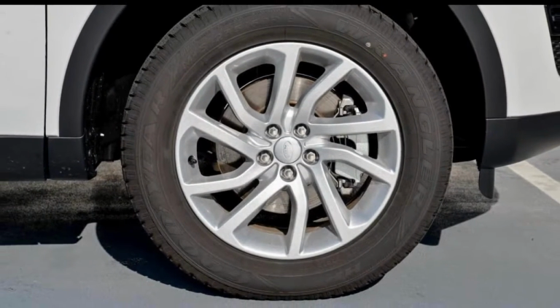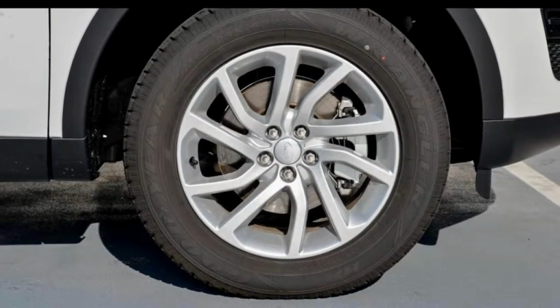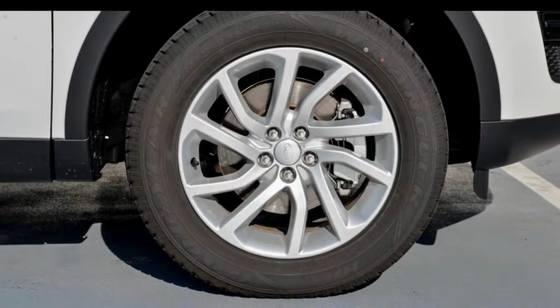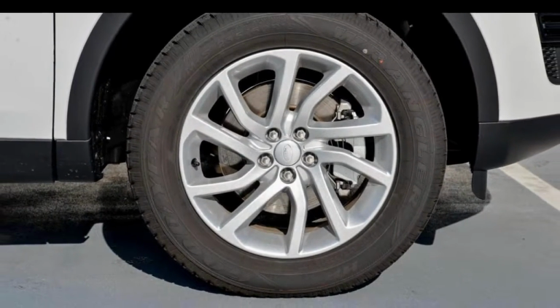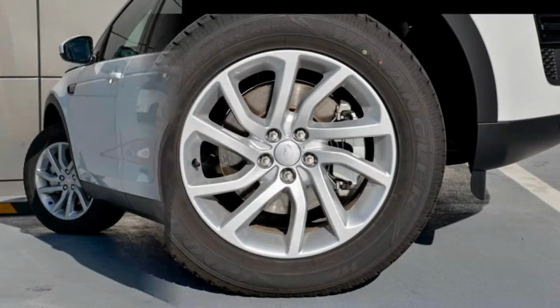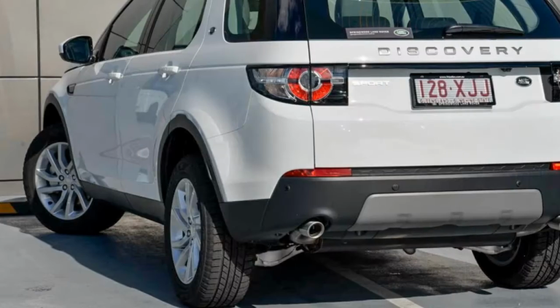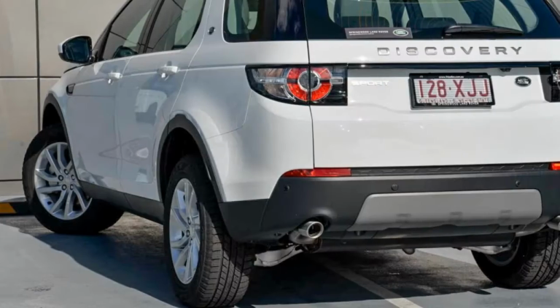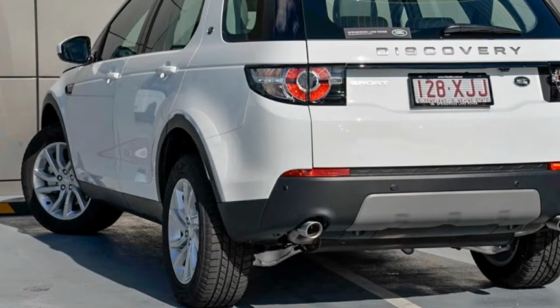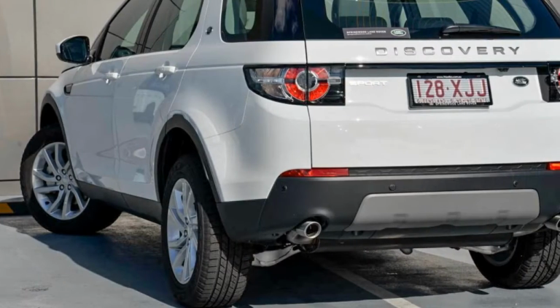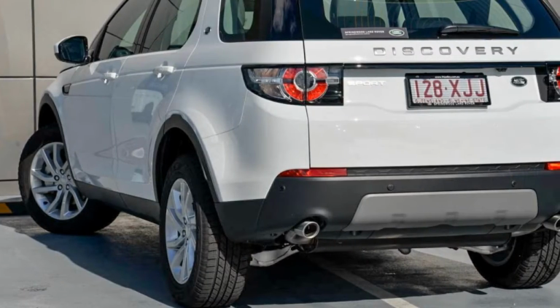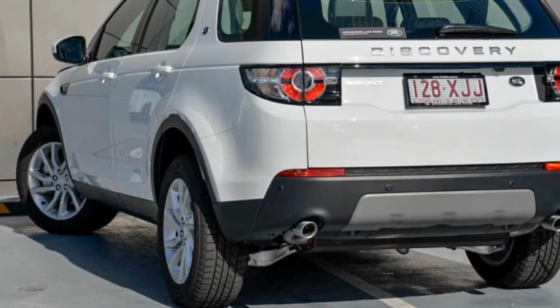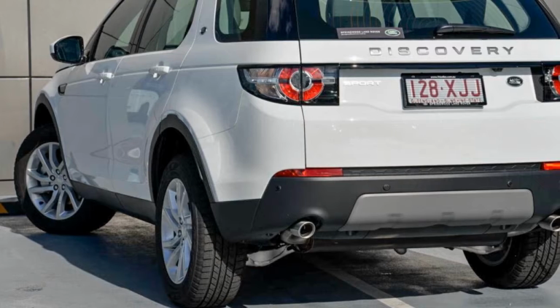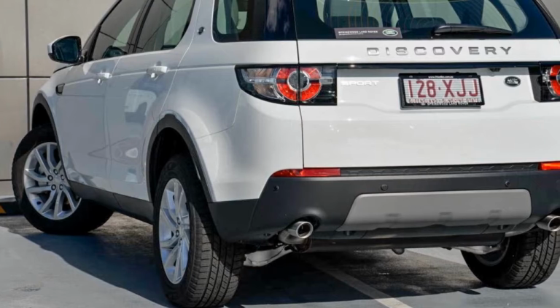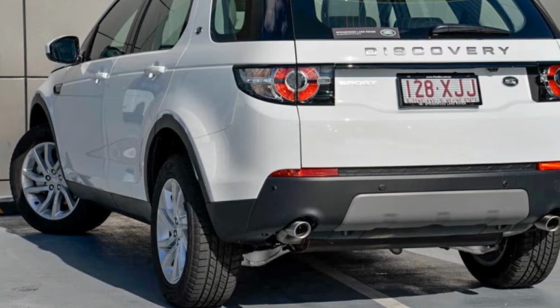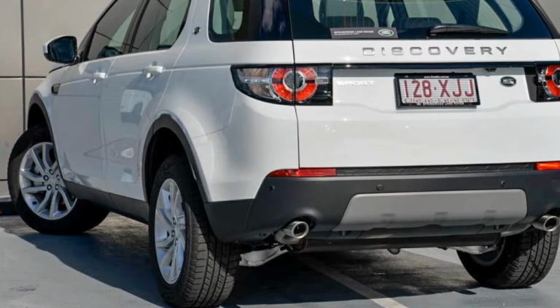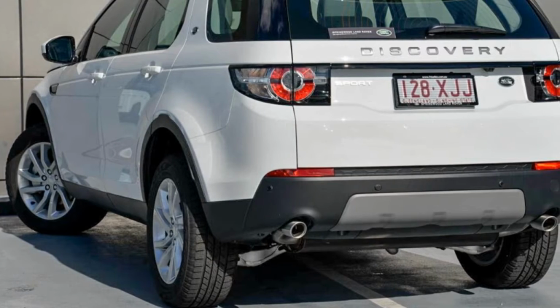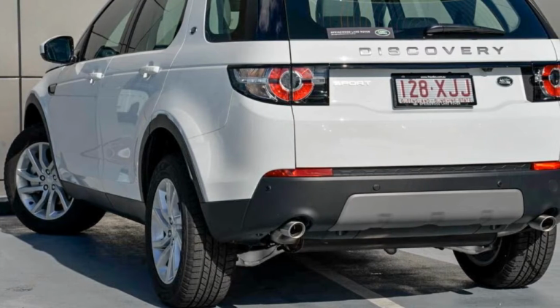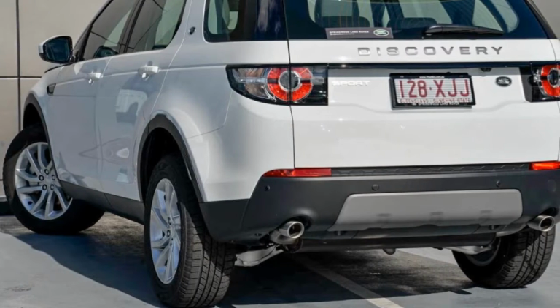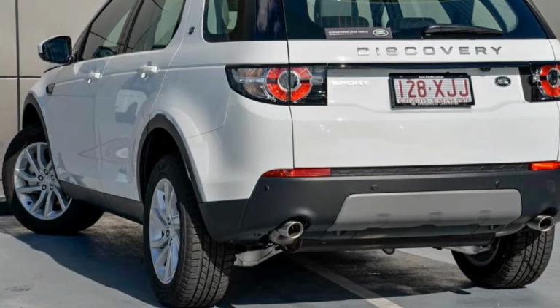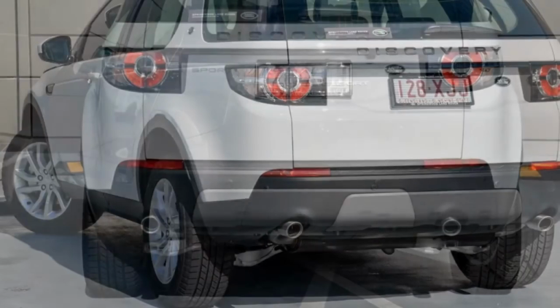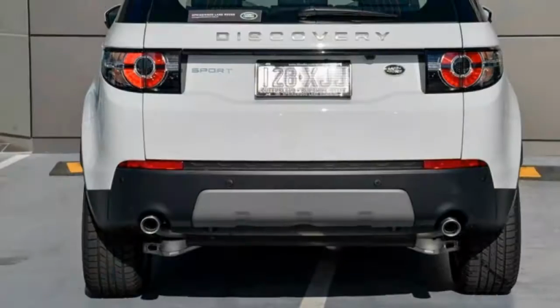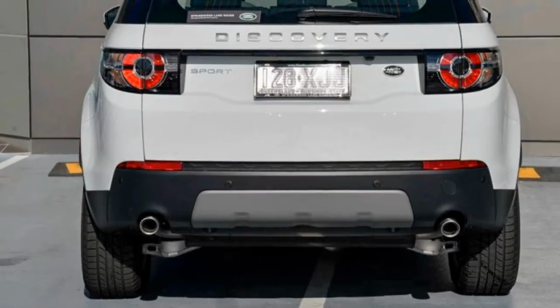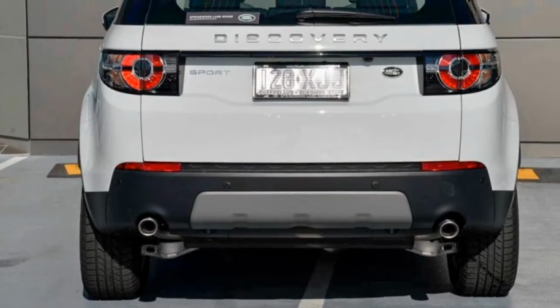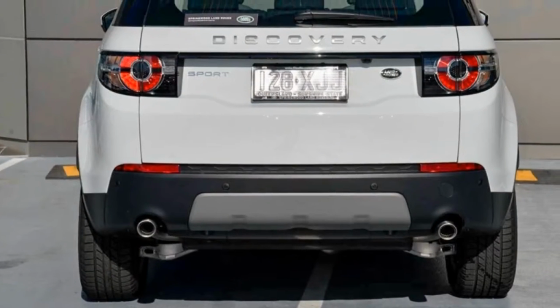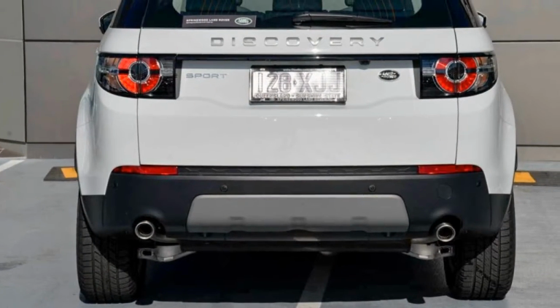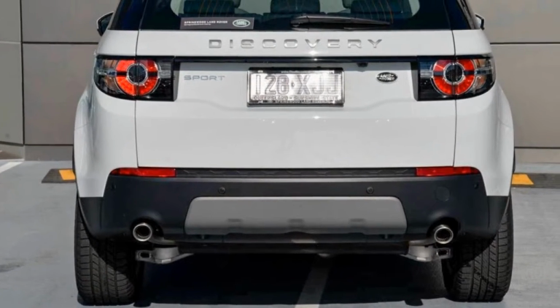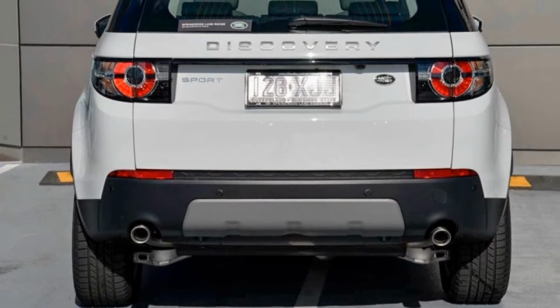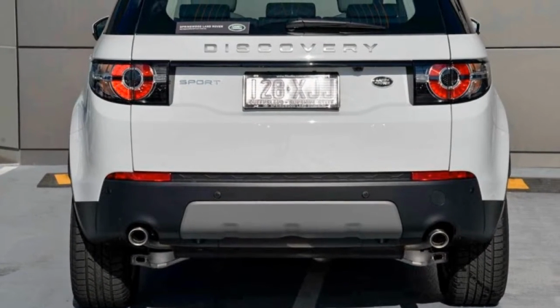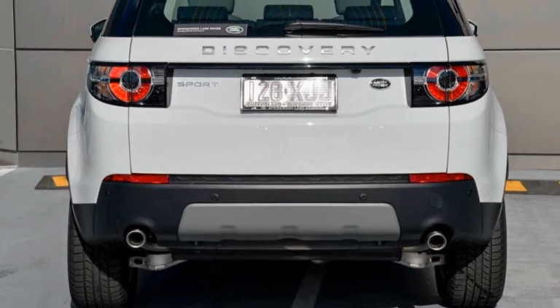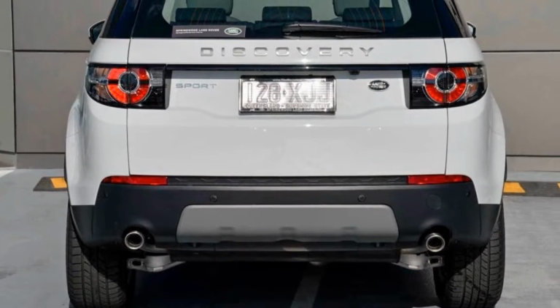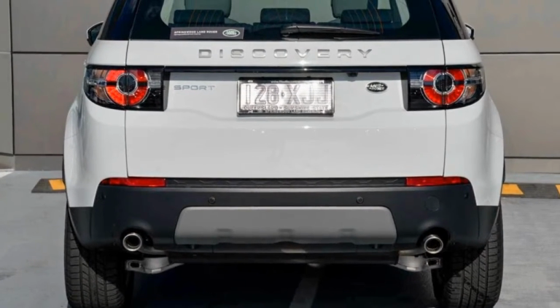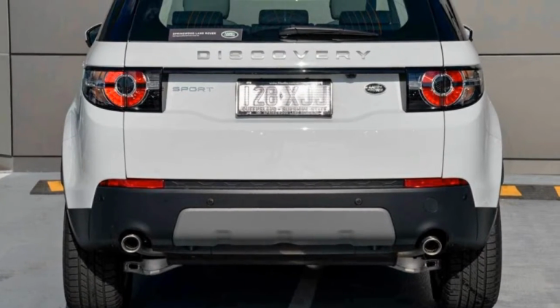This vehicle has all the features you could dream of: cruise control, alloy wheels, power steering, and climate control.